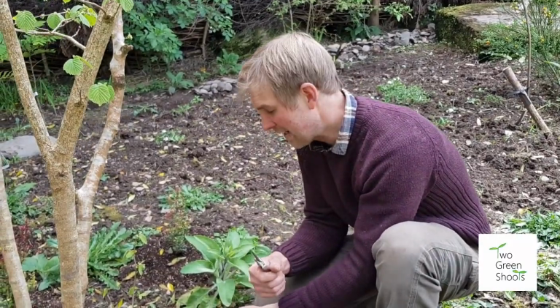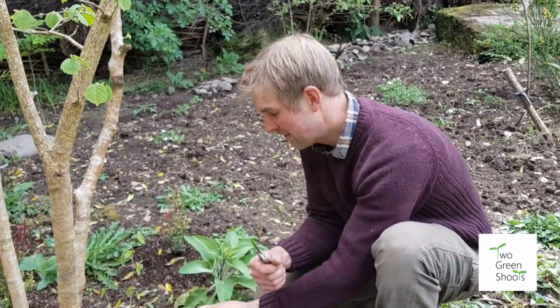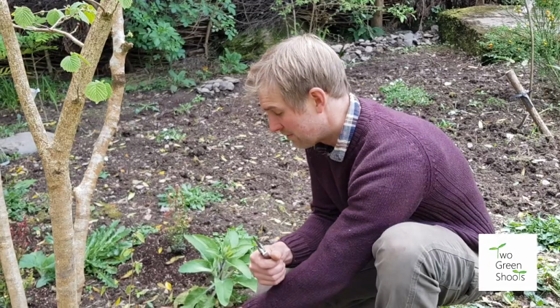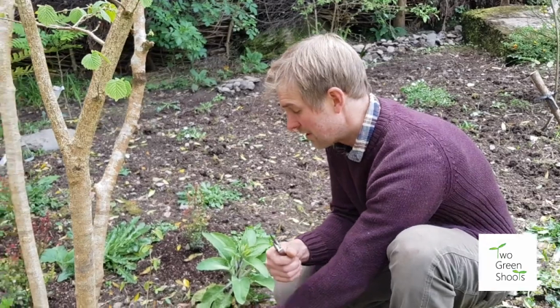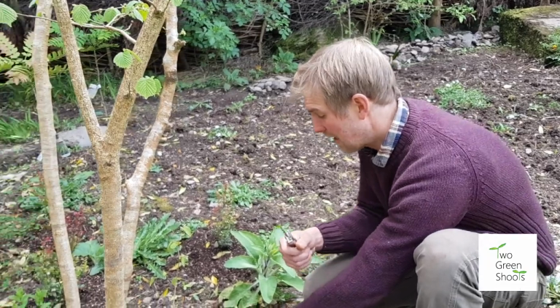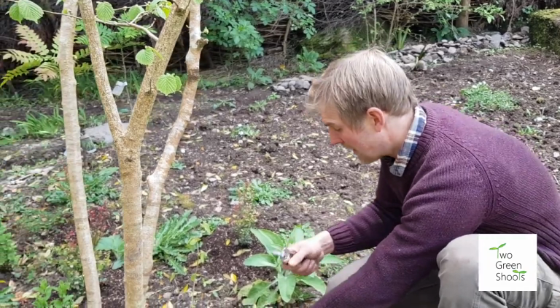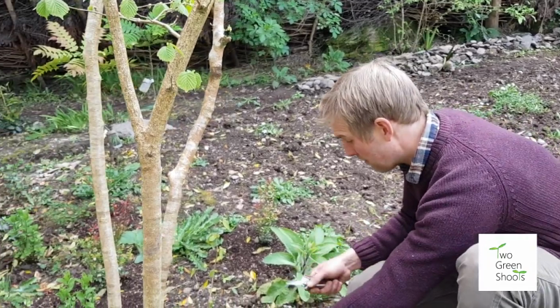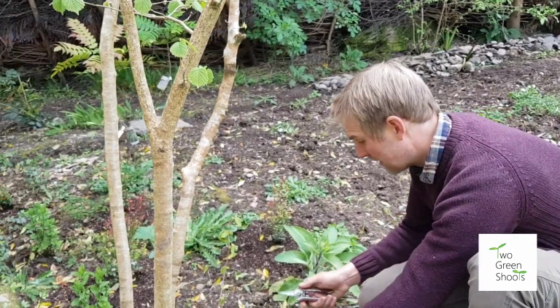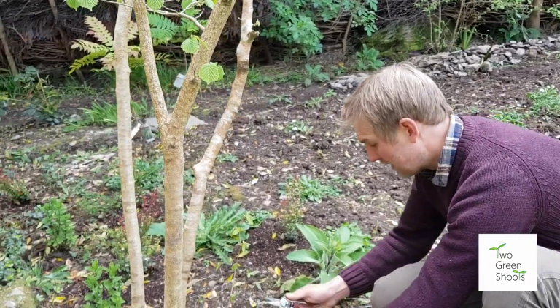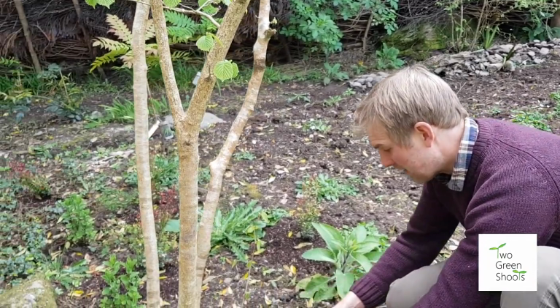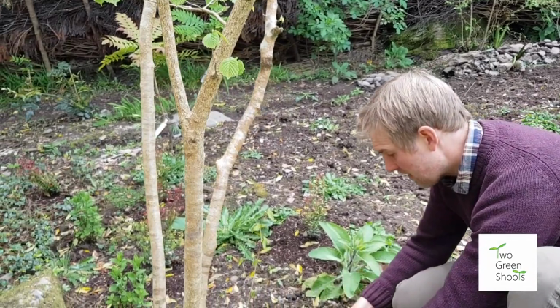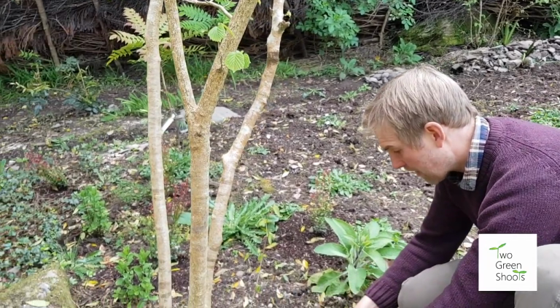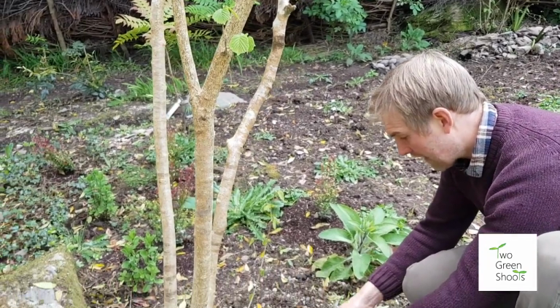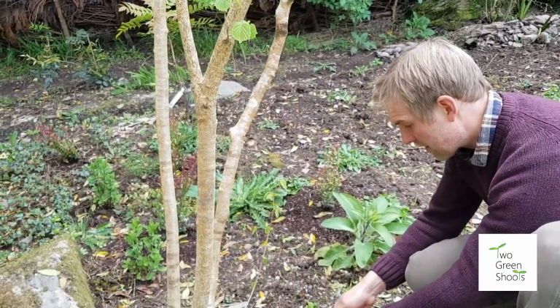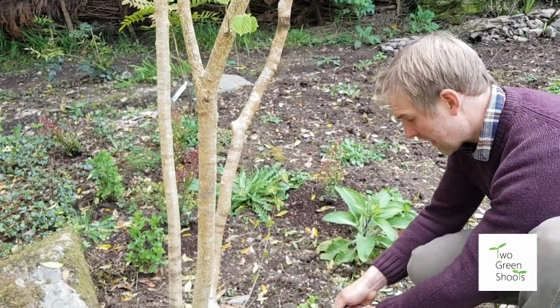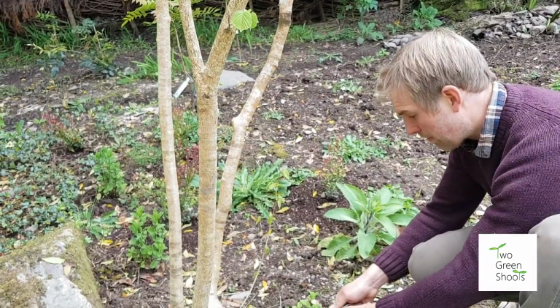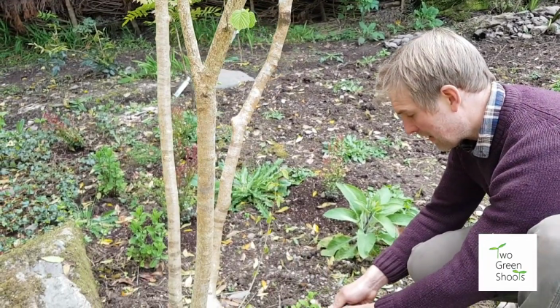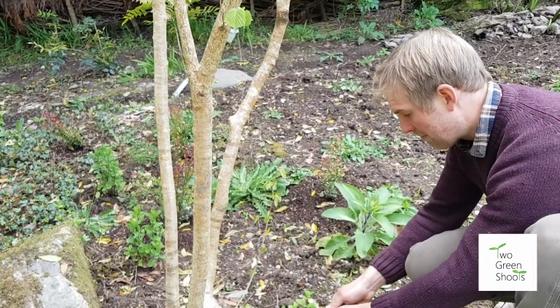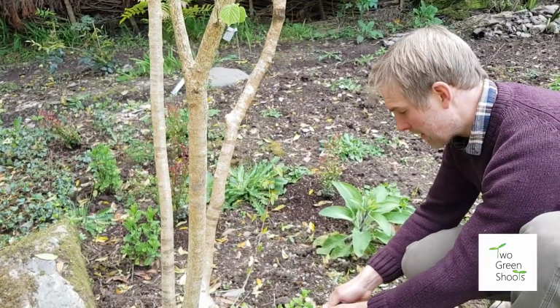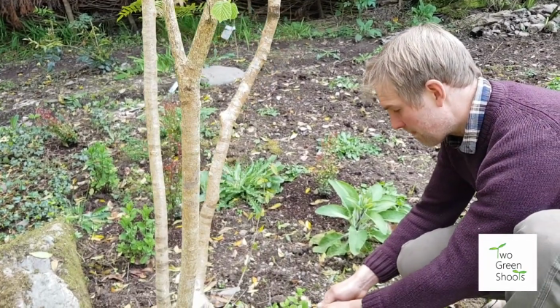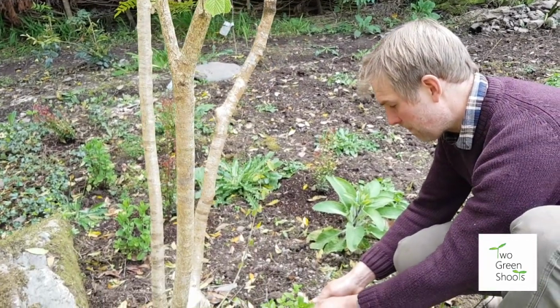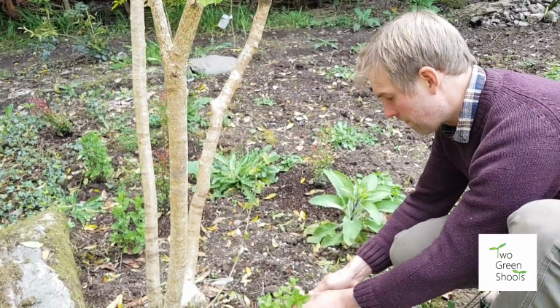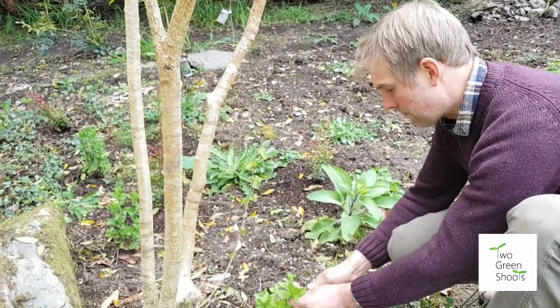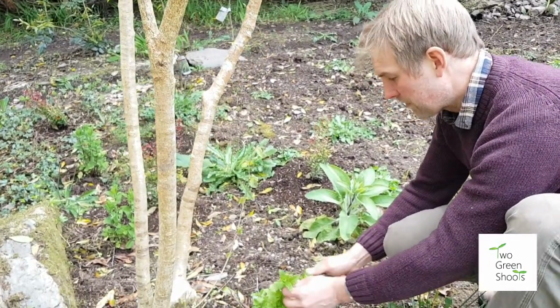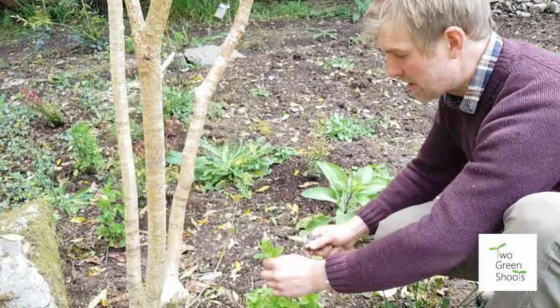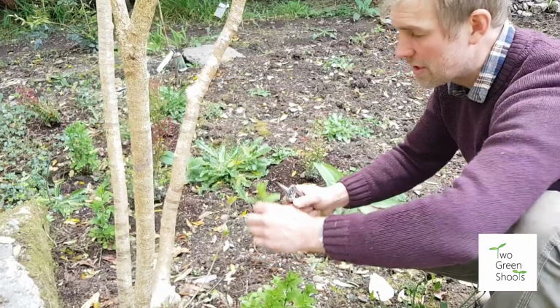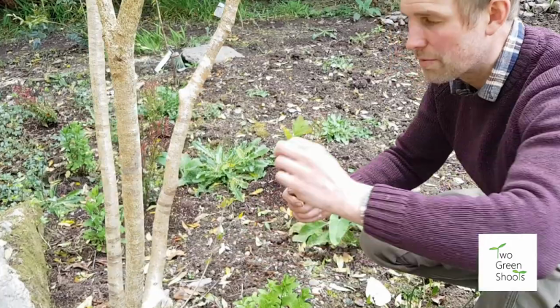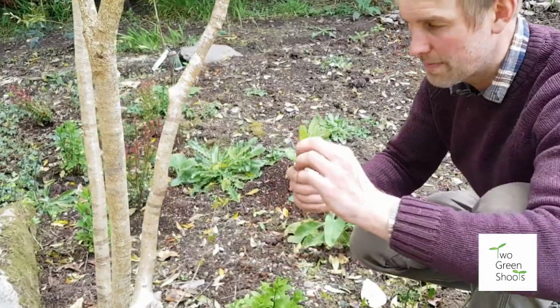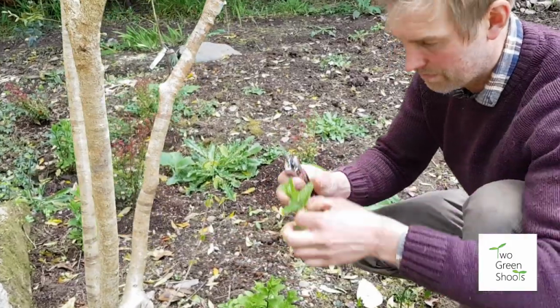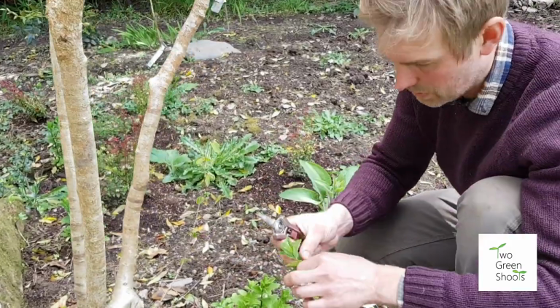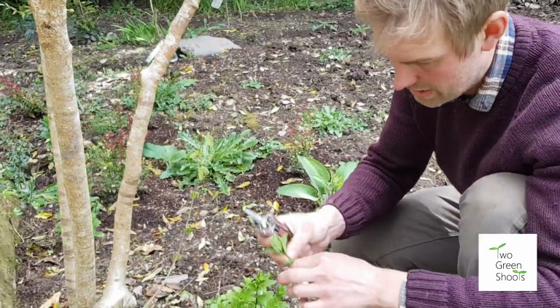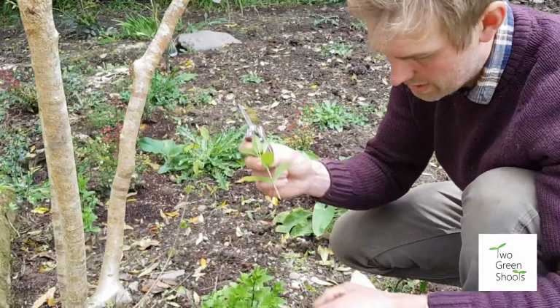The last one is the Moroccan mint — a really lovely herb. Again, we're going to take it above the leaf buds. This is softwood, all this year's growth.